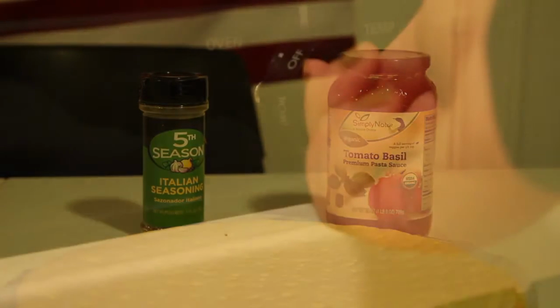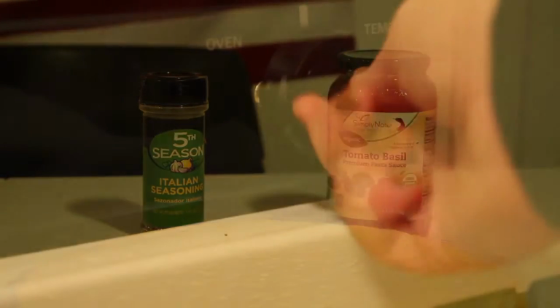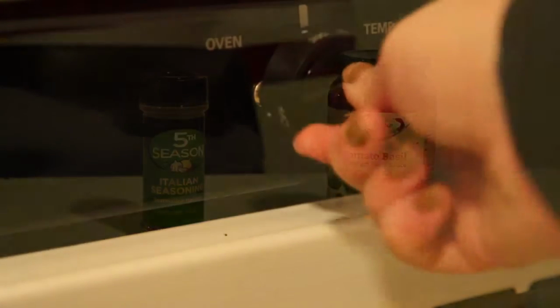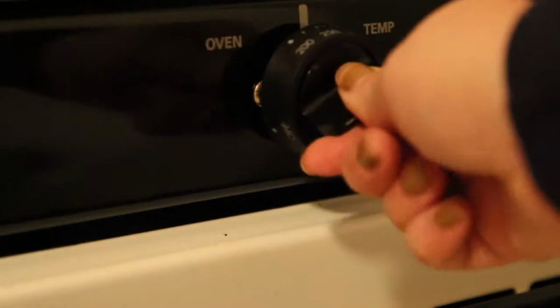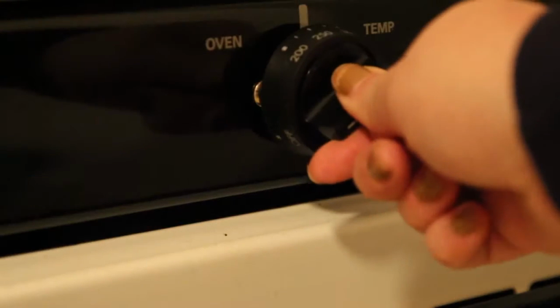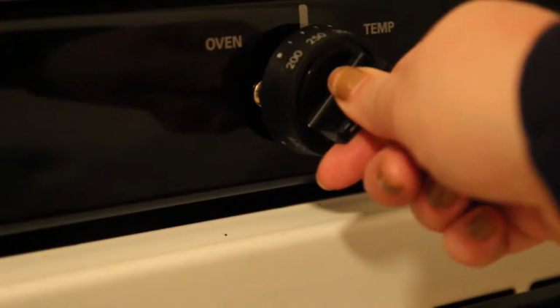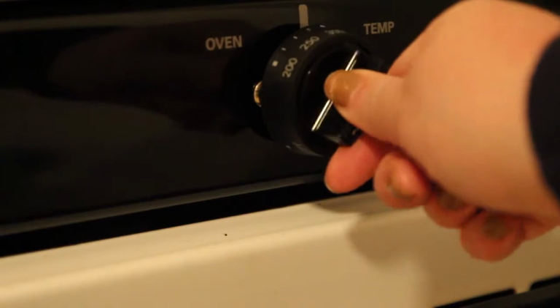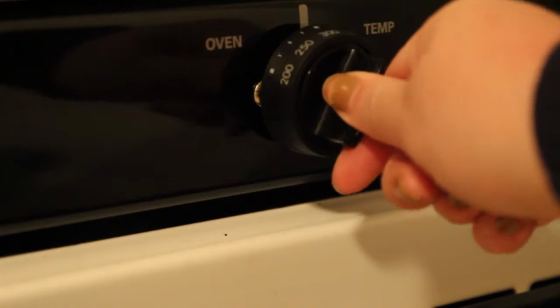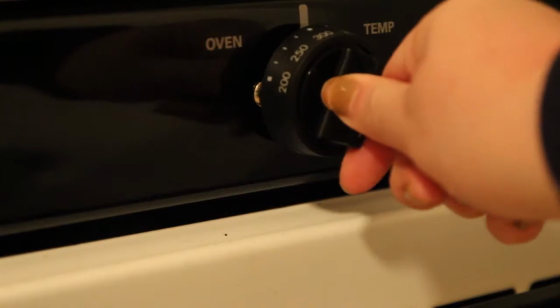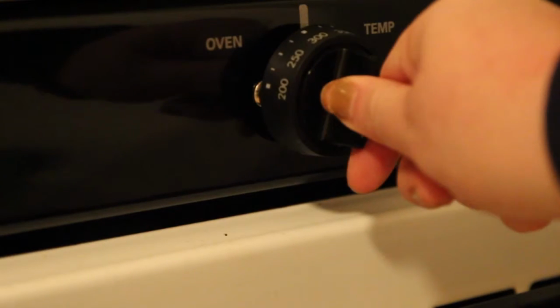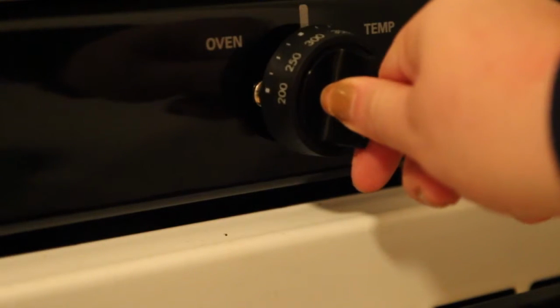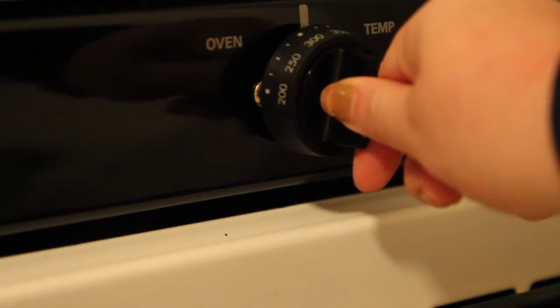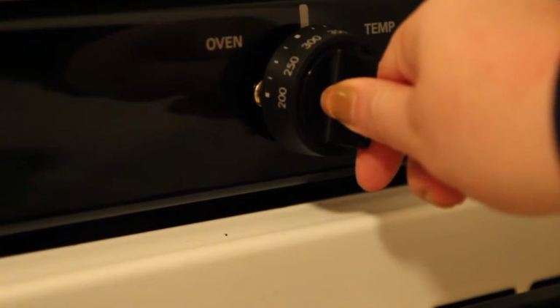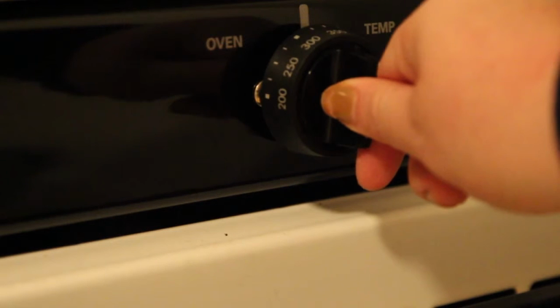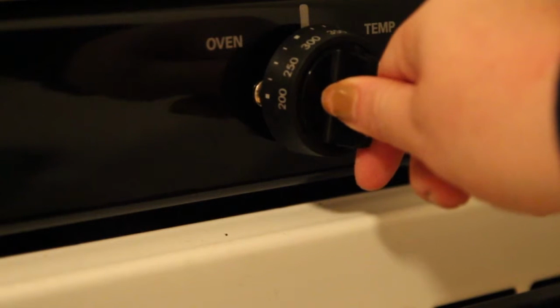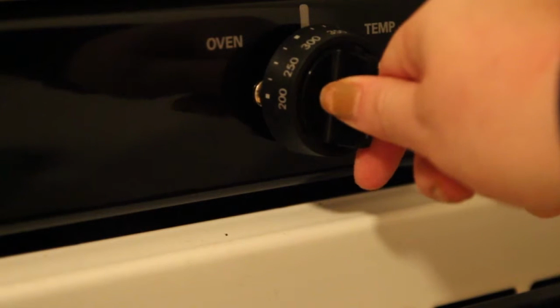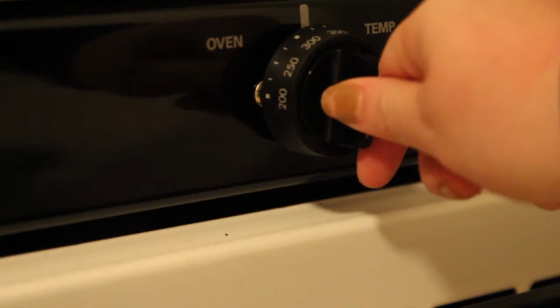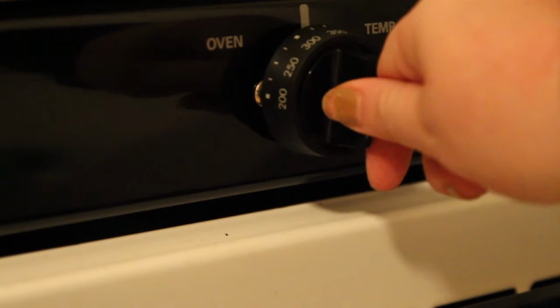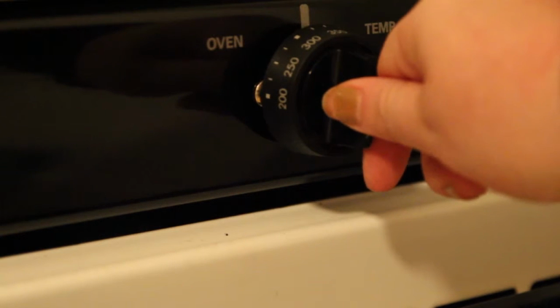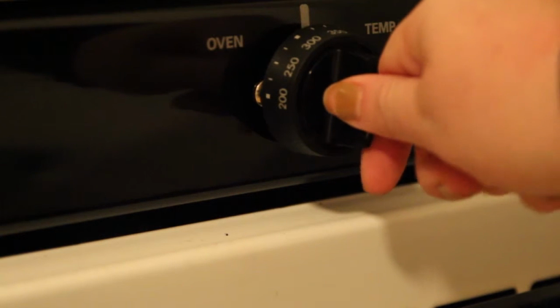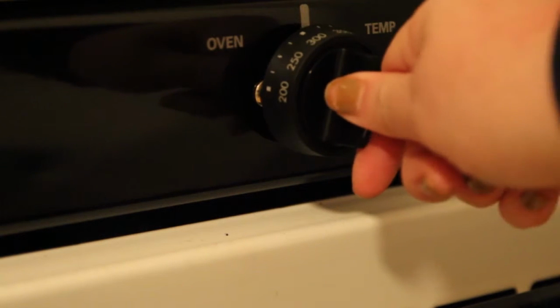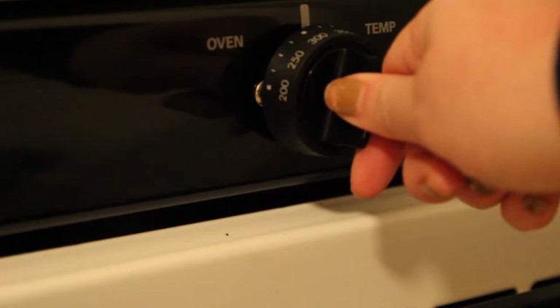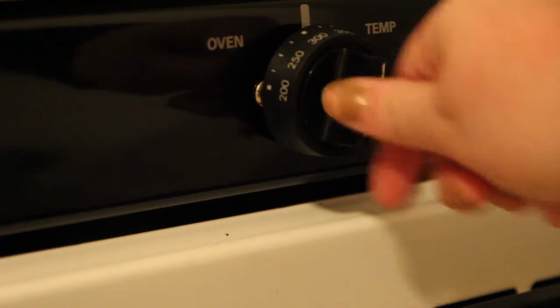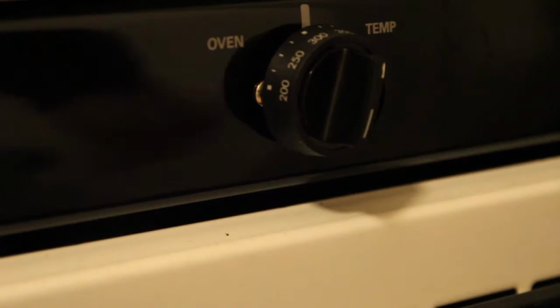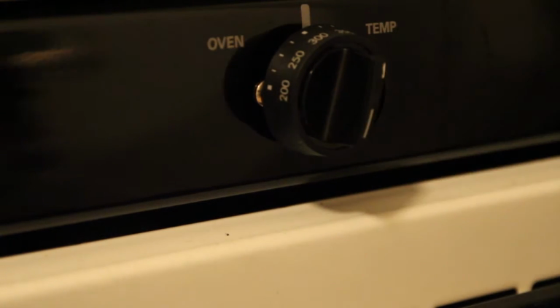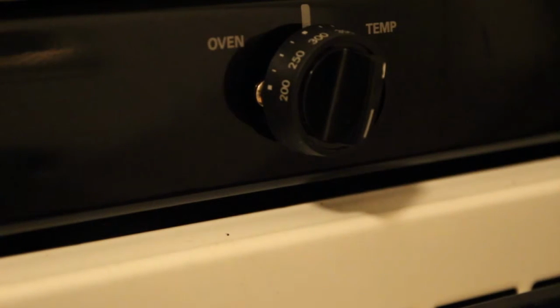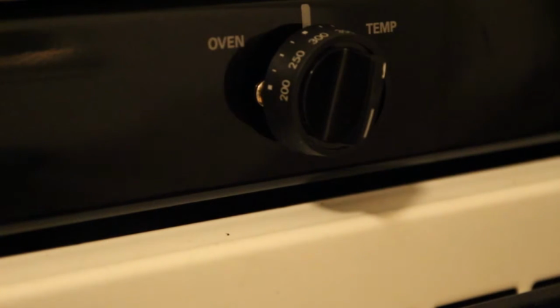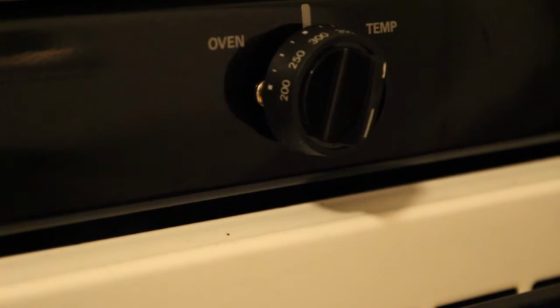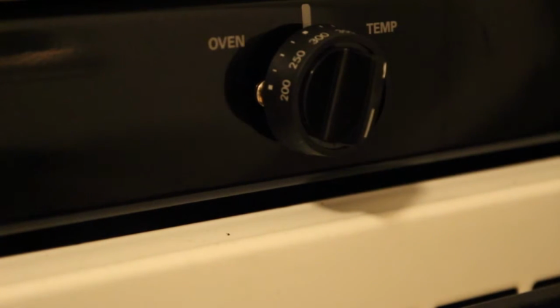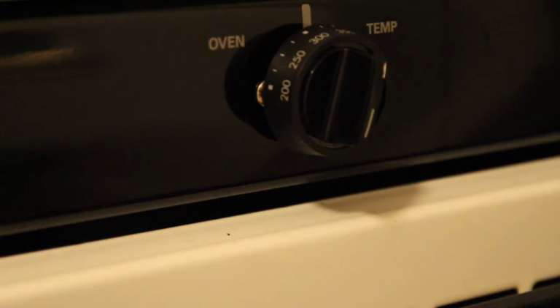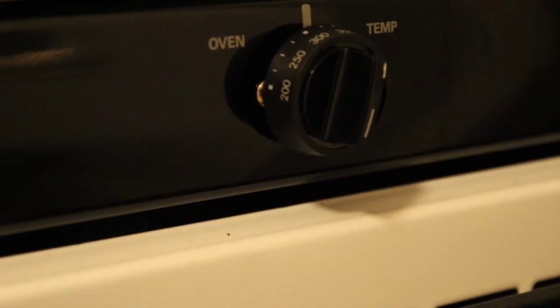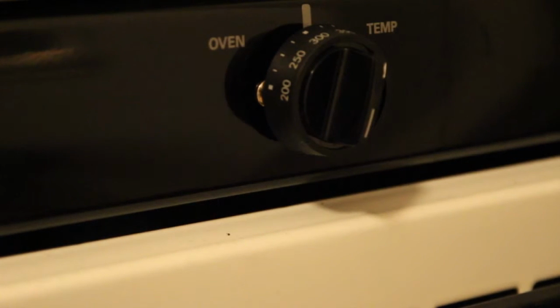First, preheat your oven to 350 degrees so it can heat up while you're prepping your pizza.